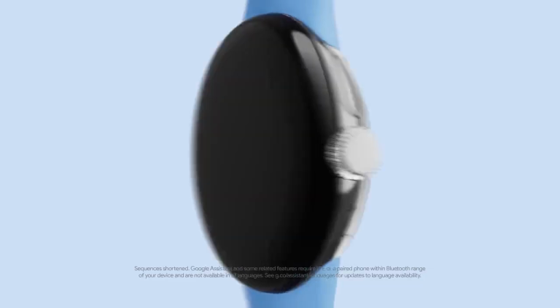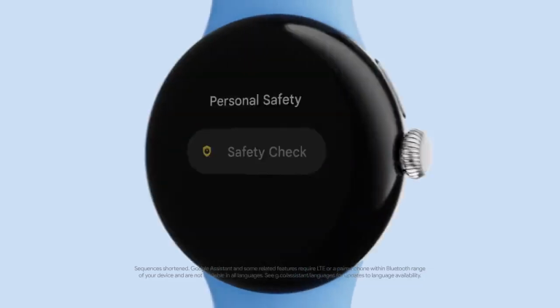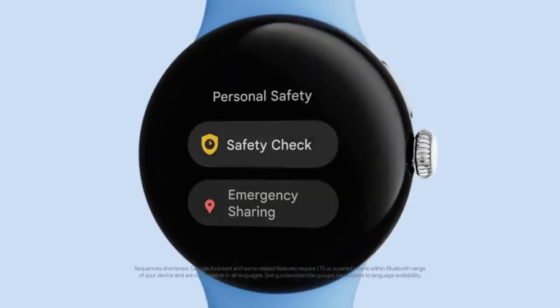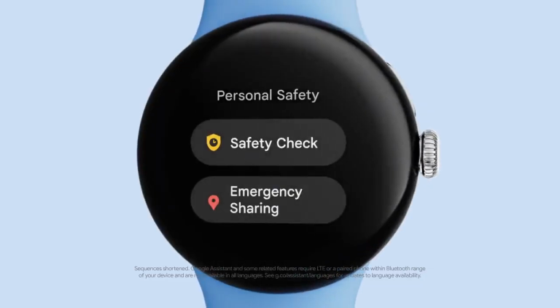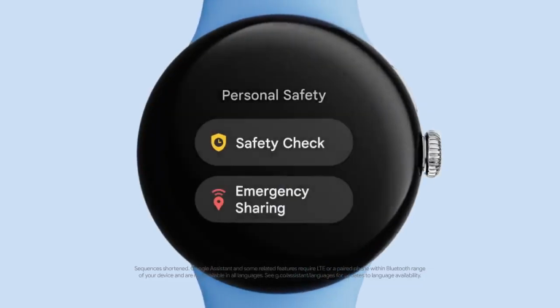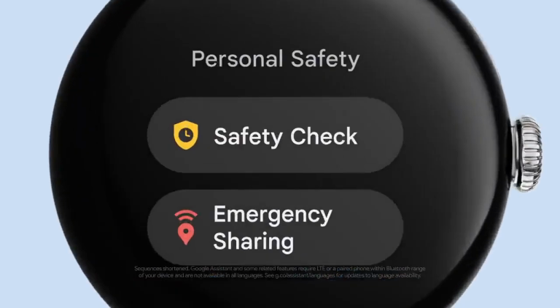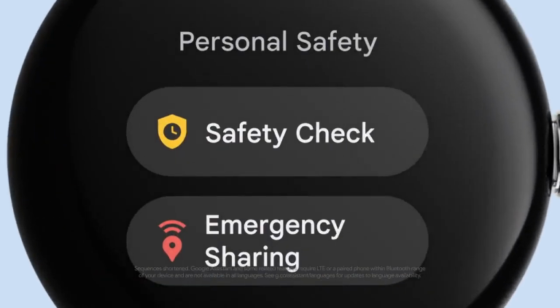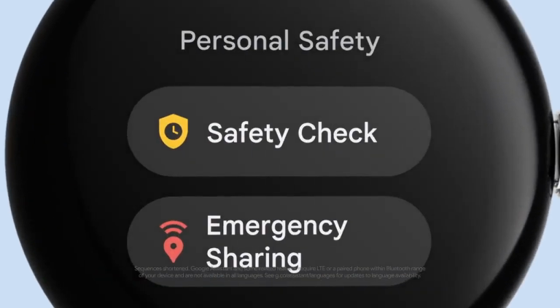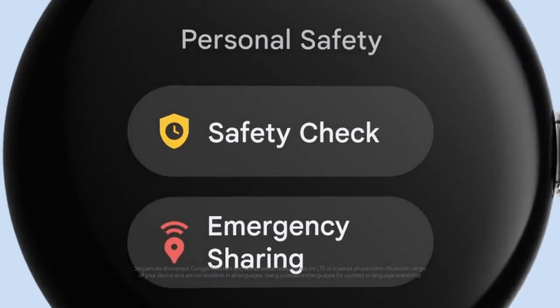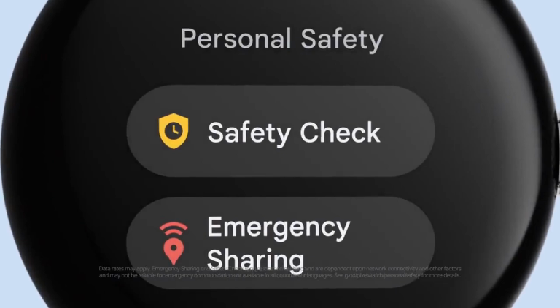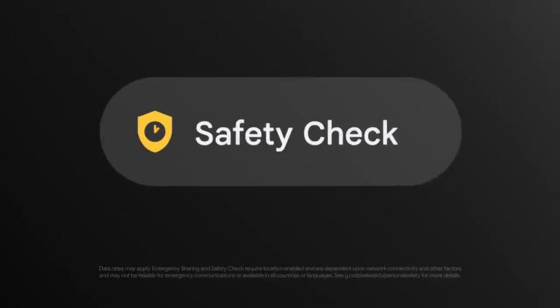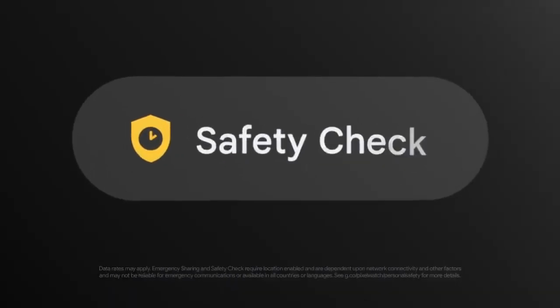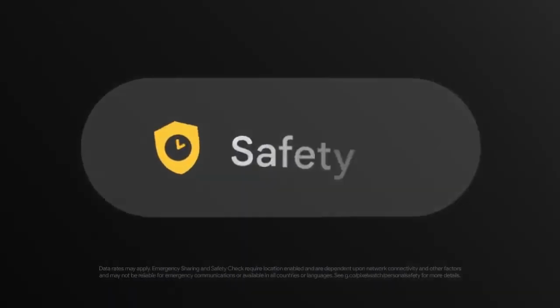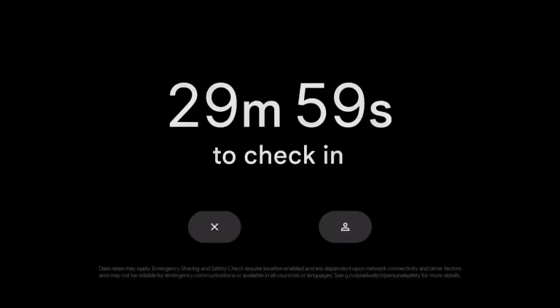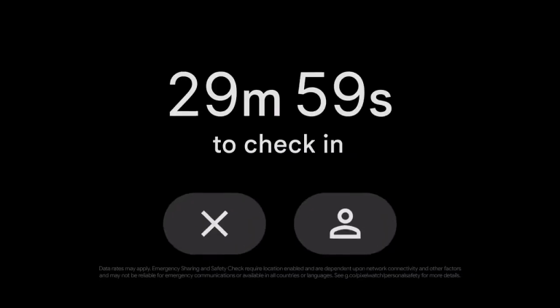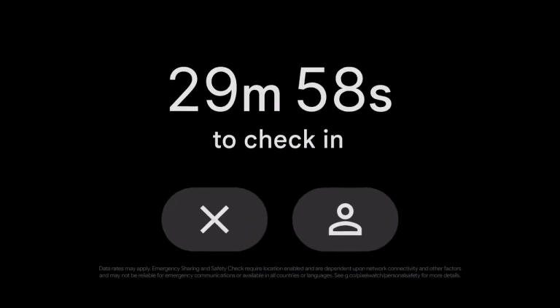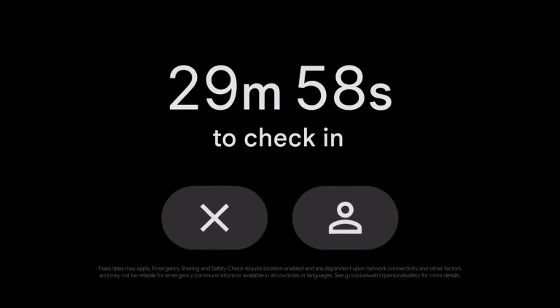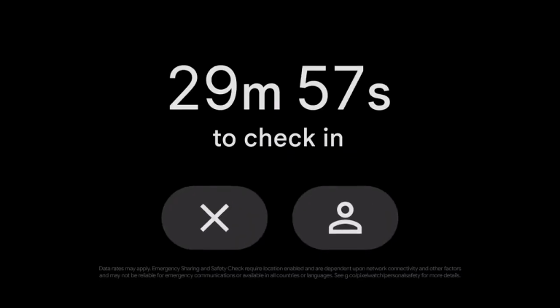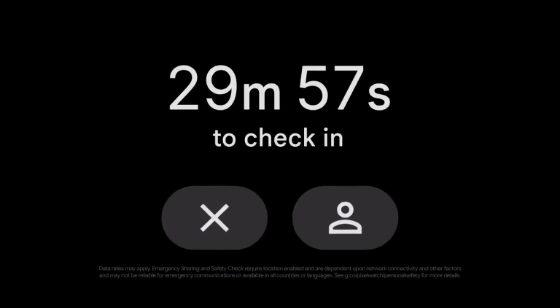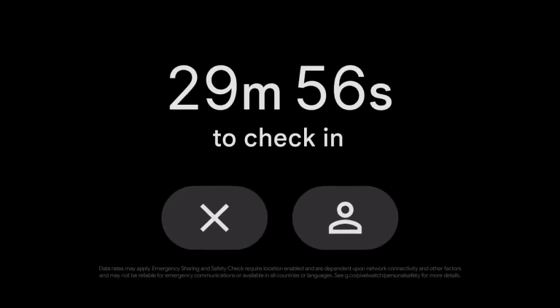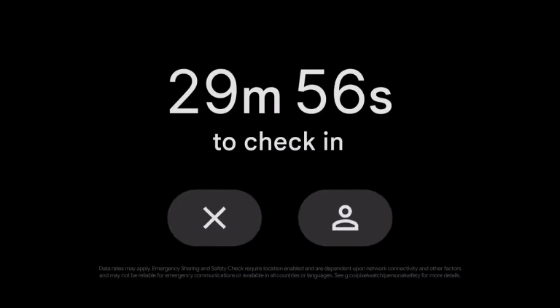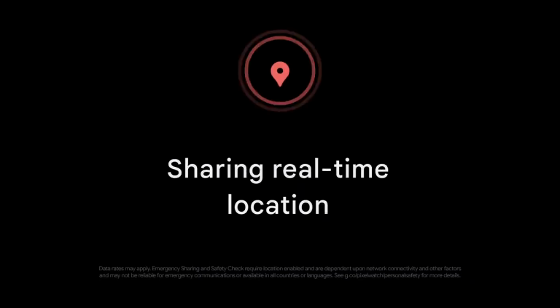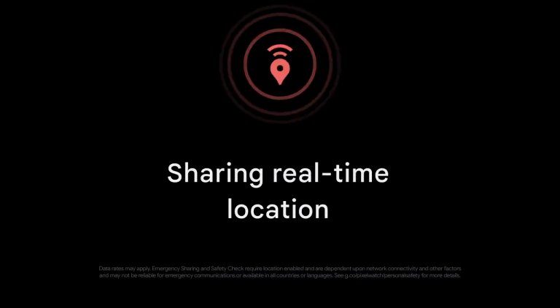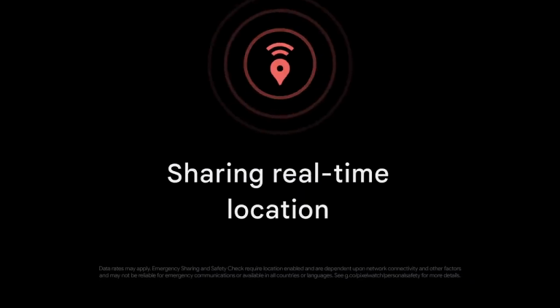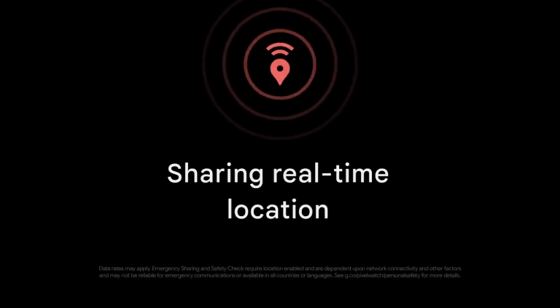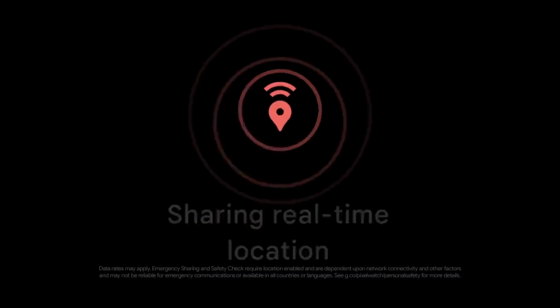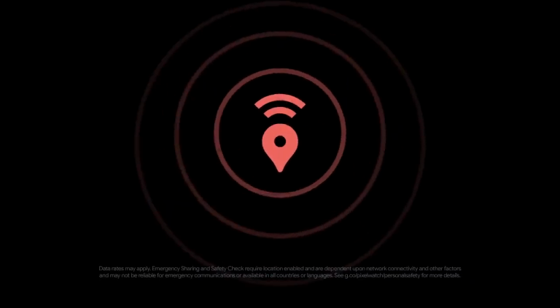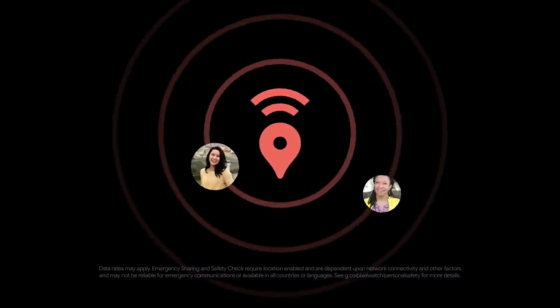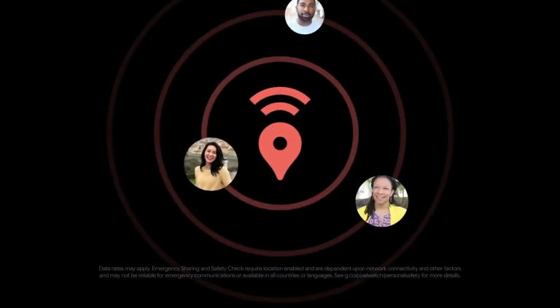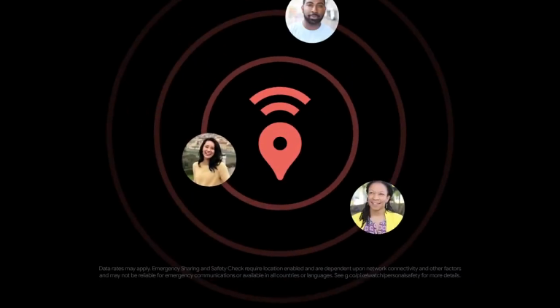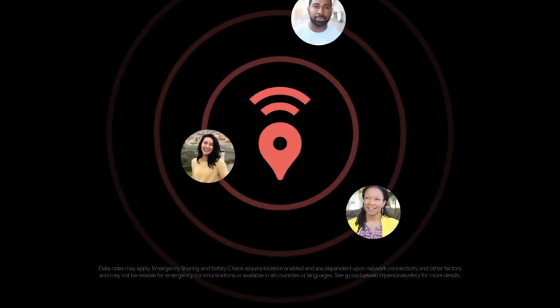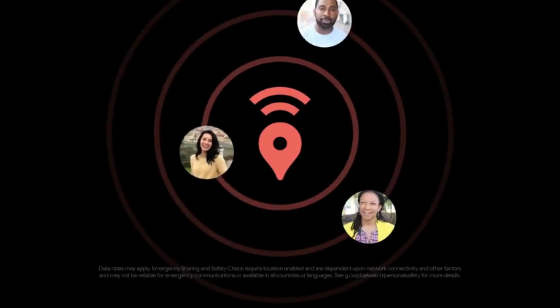While you're out there, there's safety check. If you can't tap in when the timer goes off, your location is shared with emergency contacts.